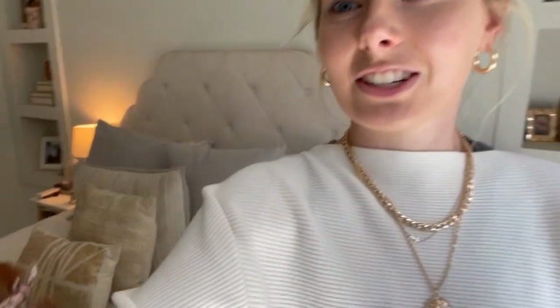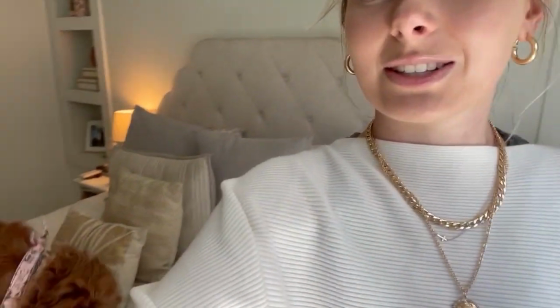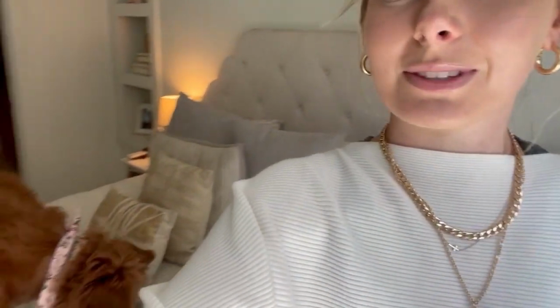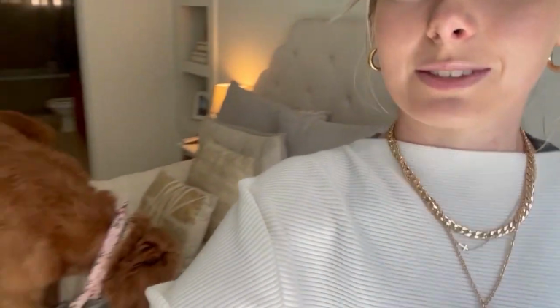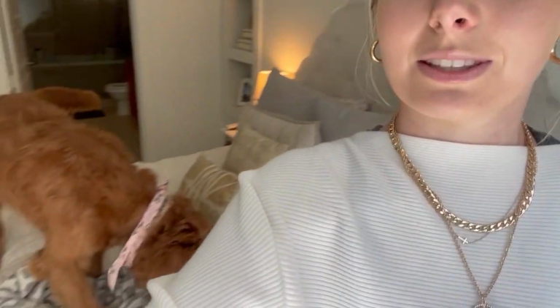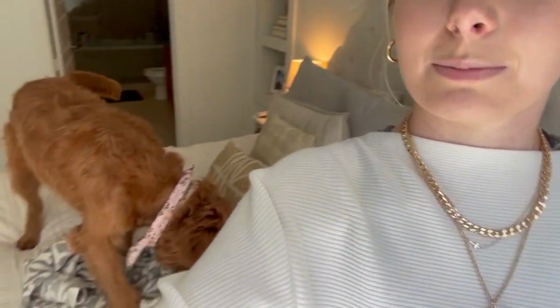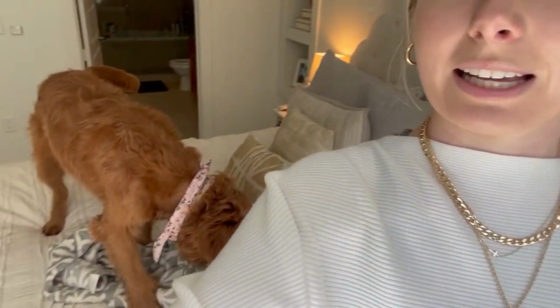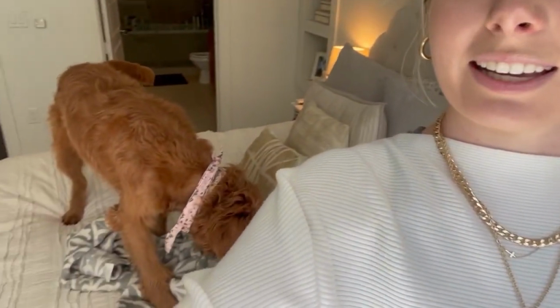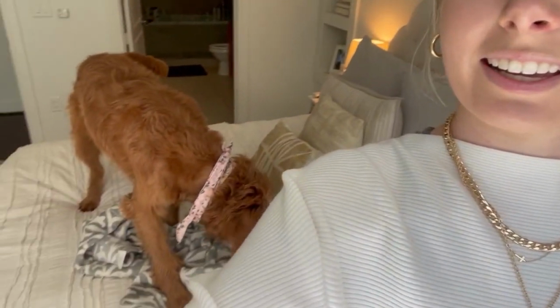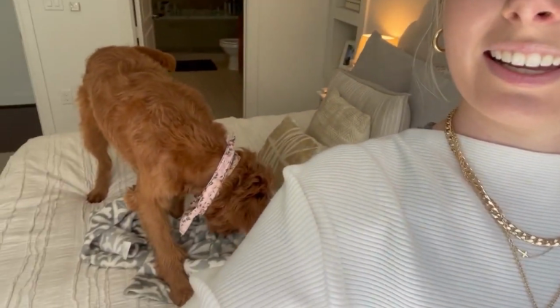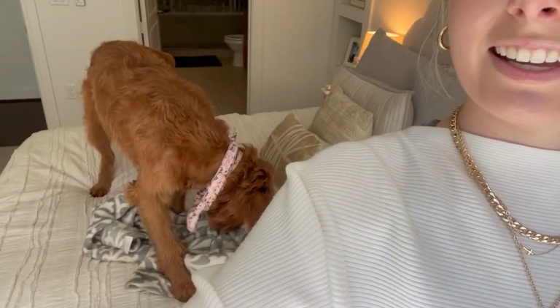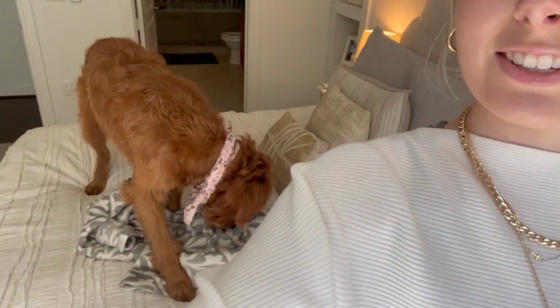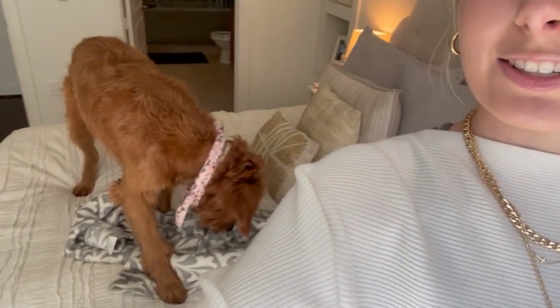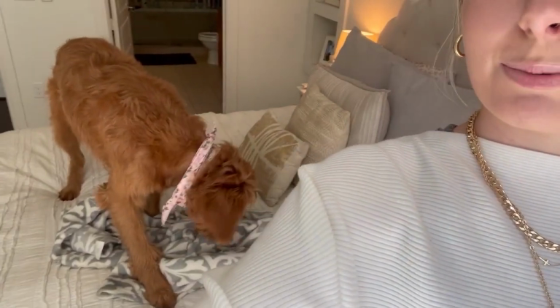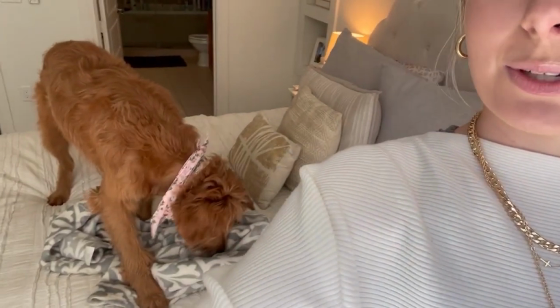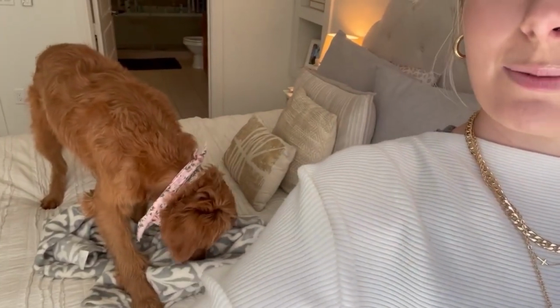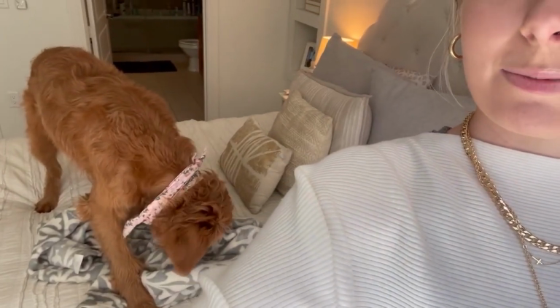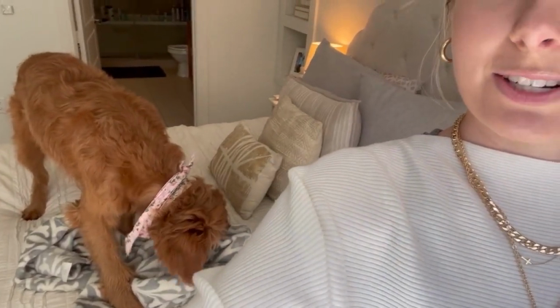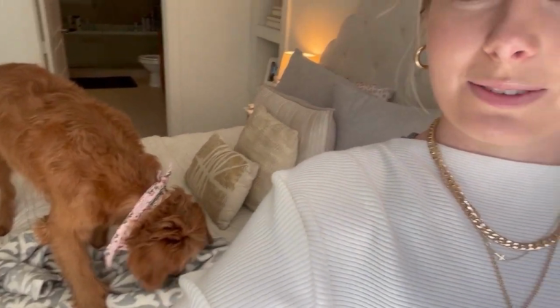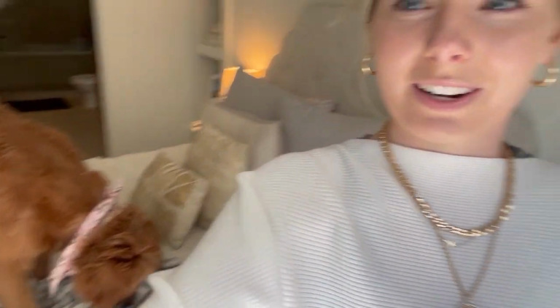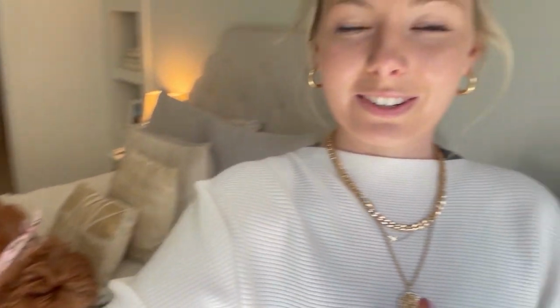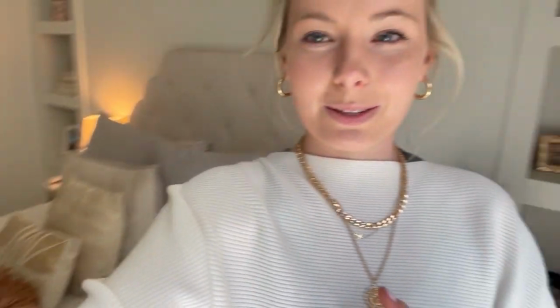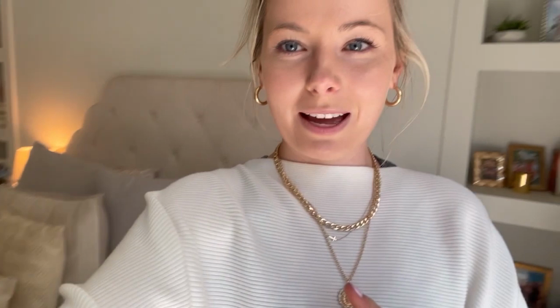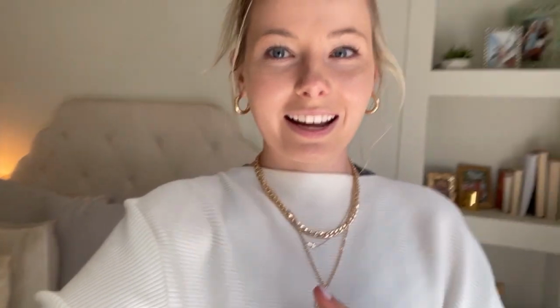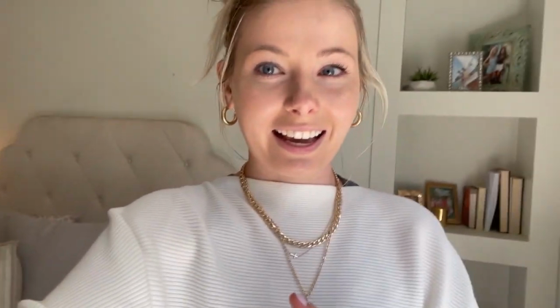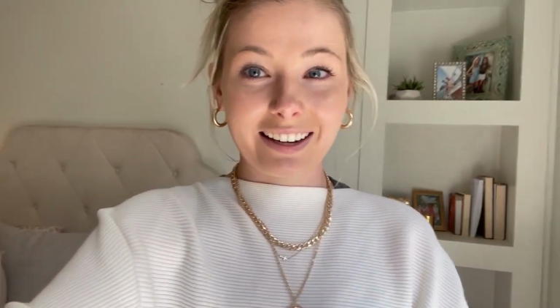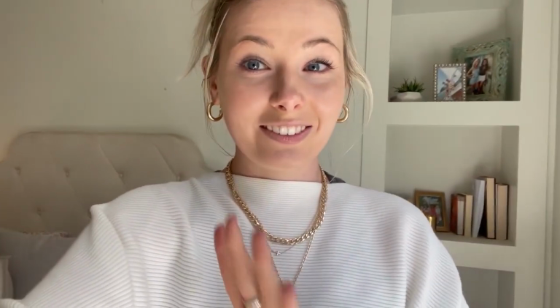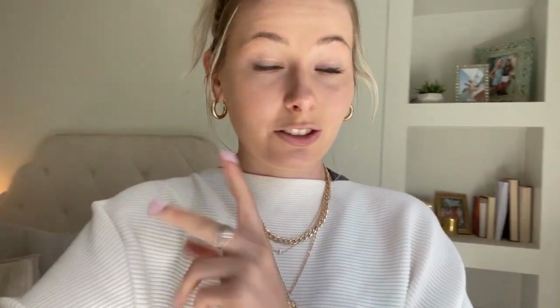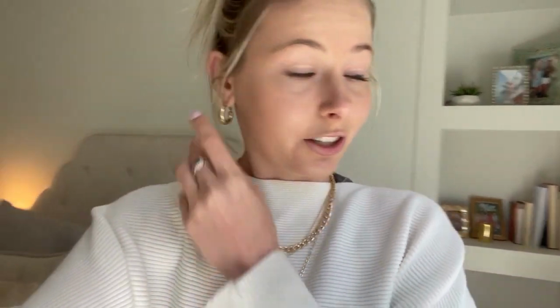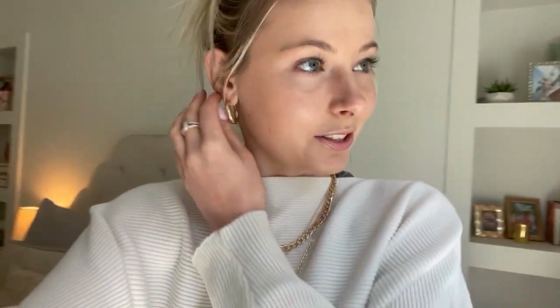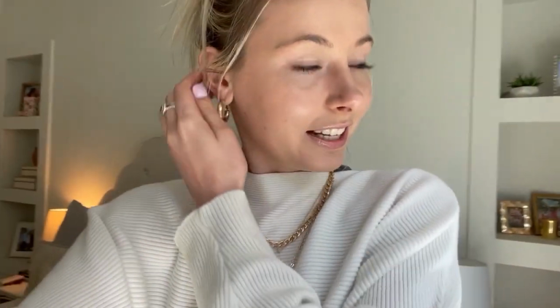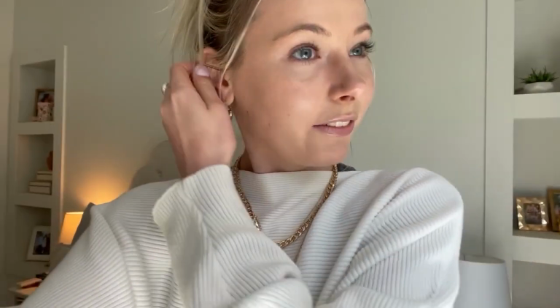She's obsessed with this blanket. She just pulled it up from her dog bed onto the bed. It's the cutest thing ever.